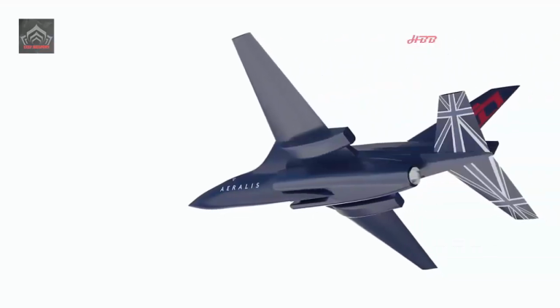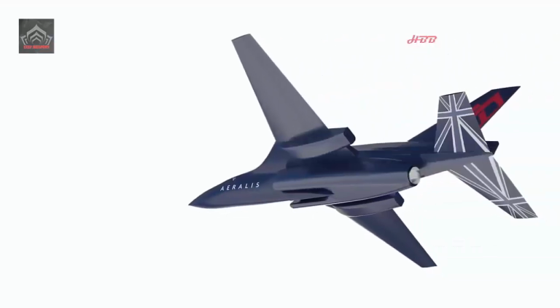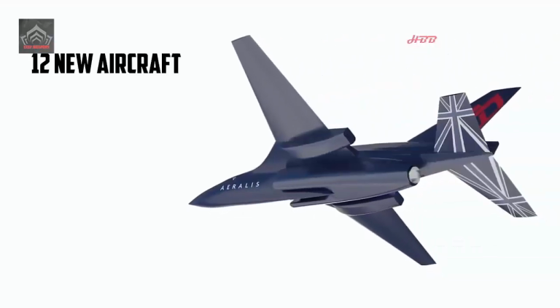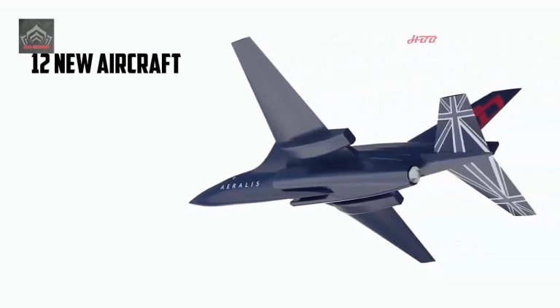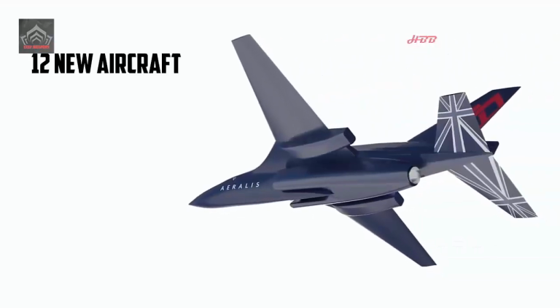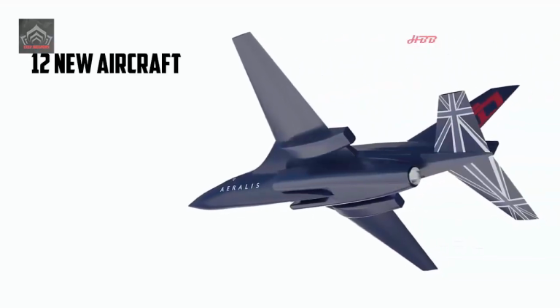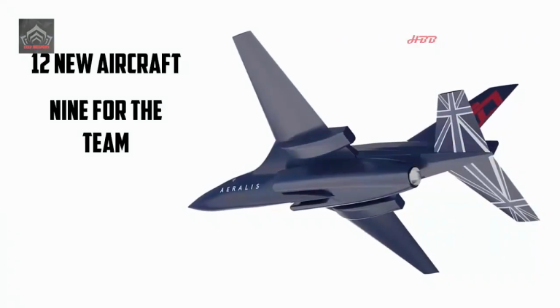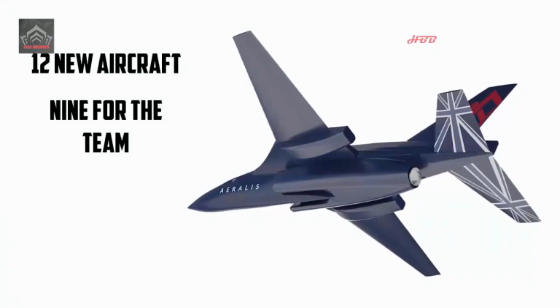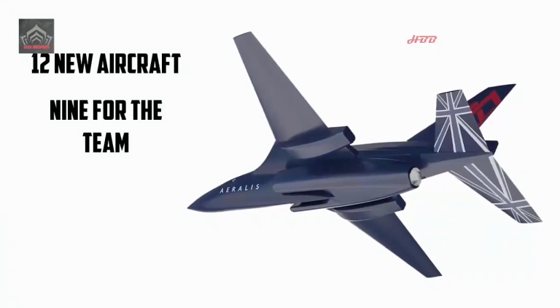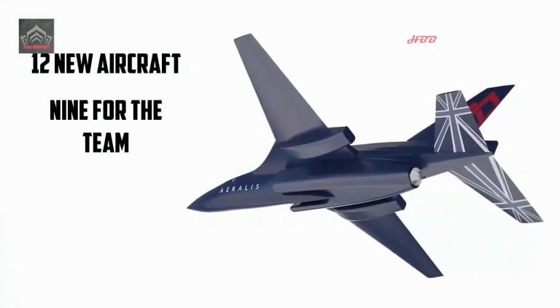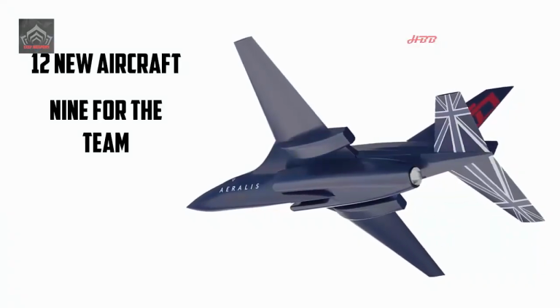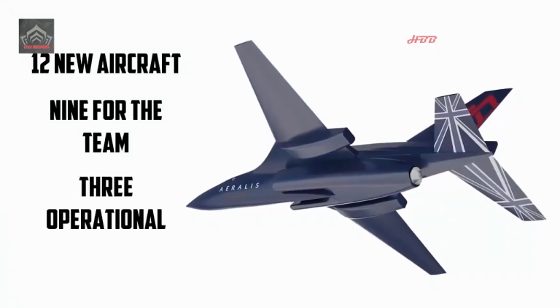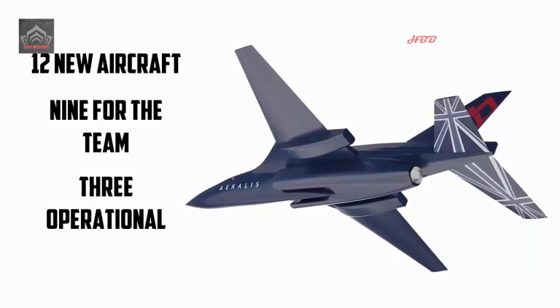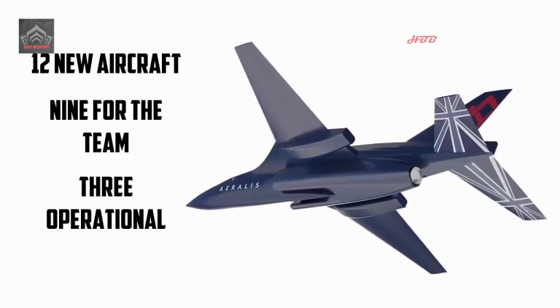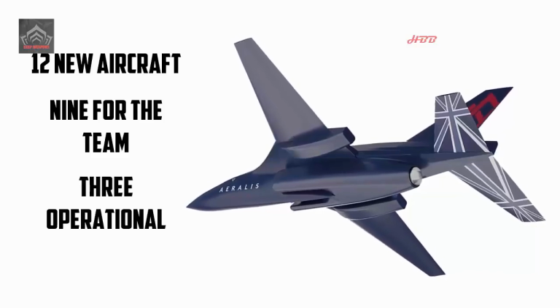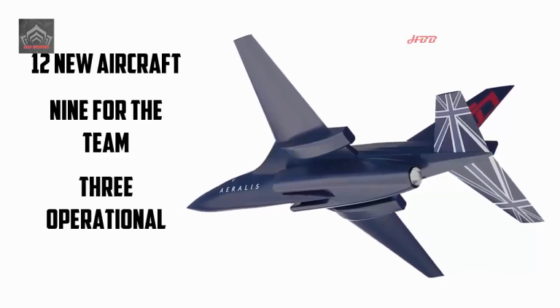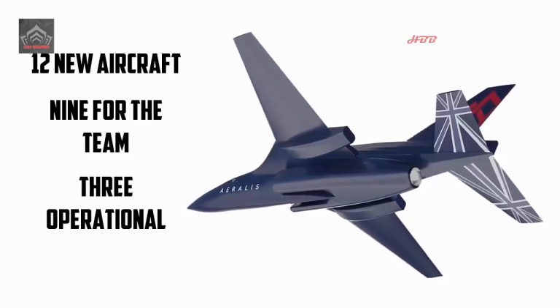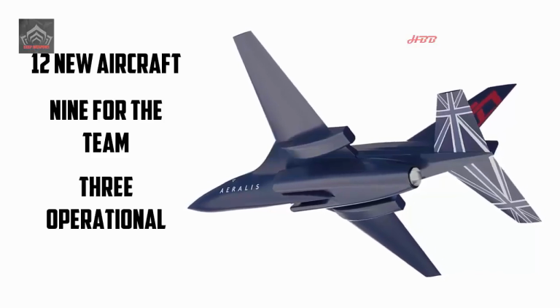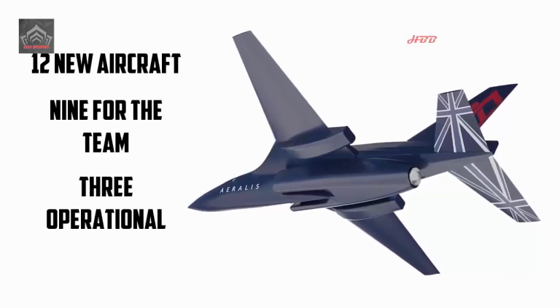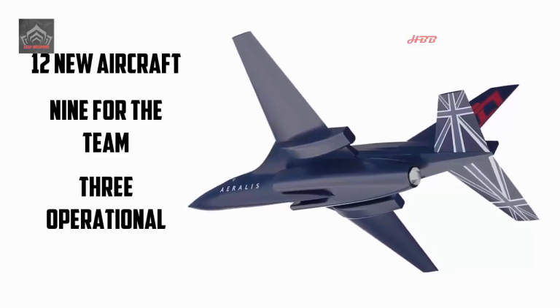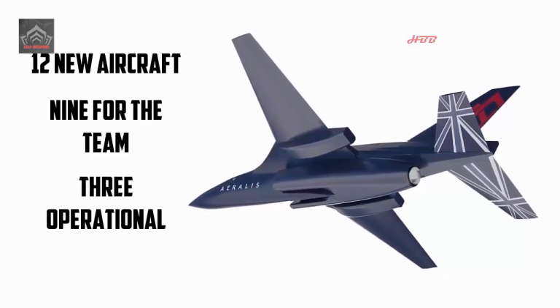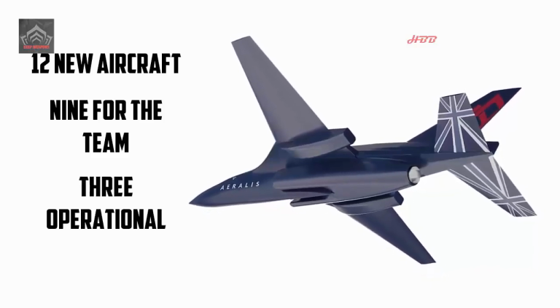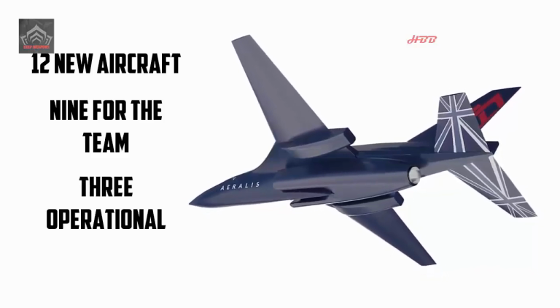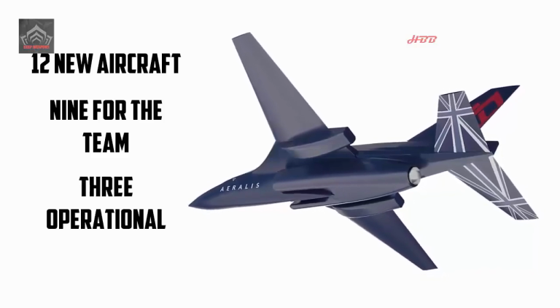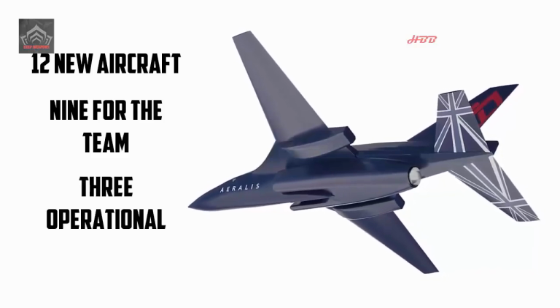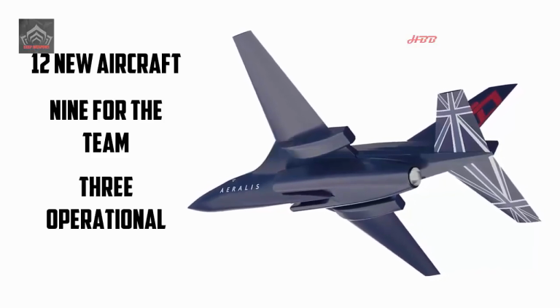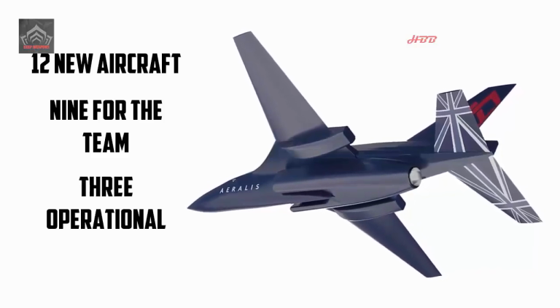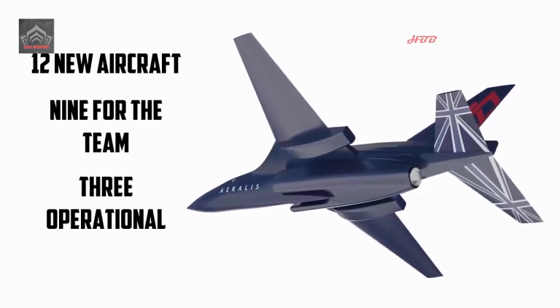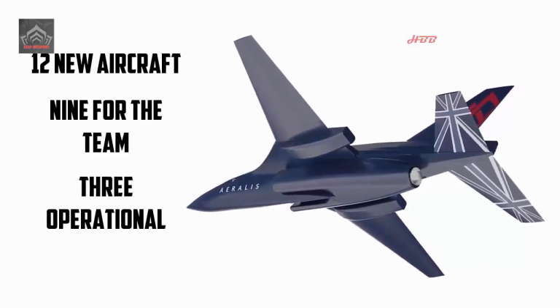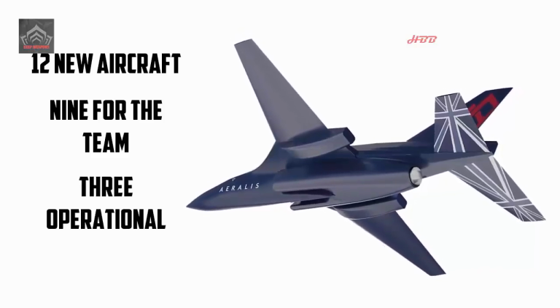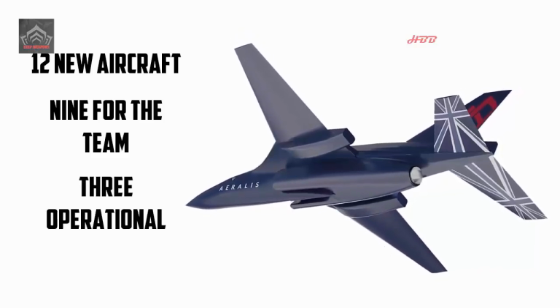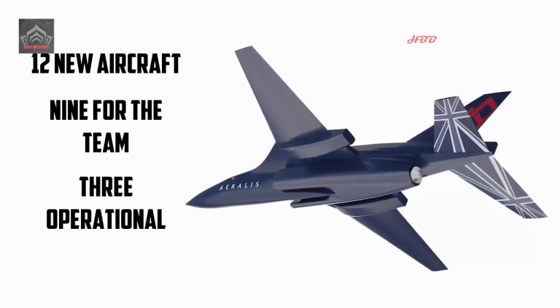Described as a twin-spool, counter-rotating turbofan, the Adour can deliver a maximum thrust of 8,000 pounds.